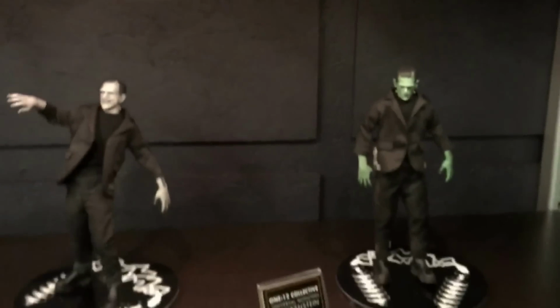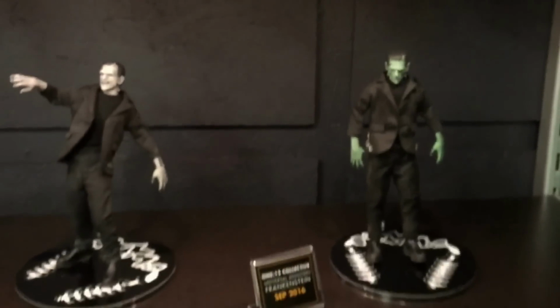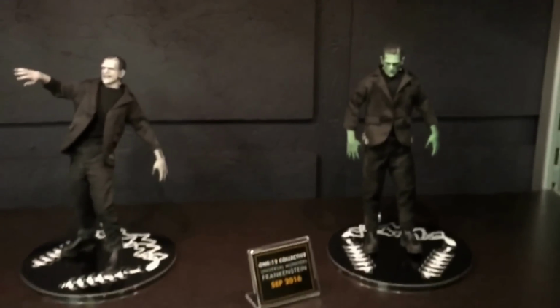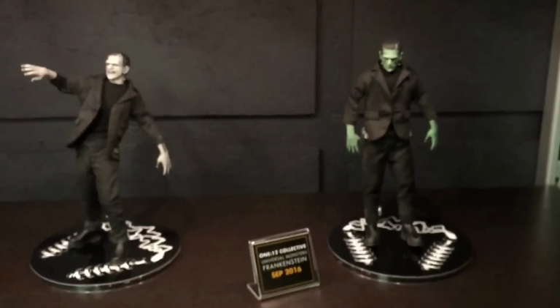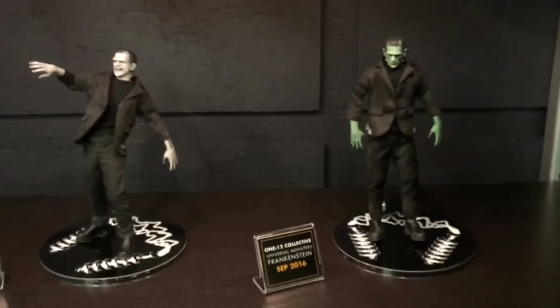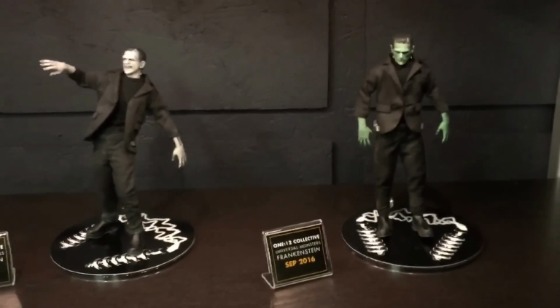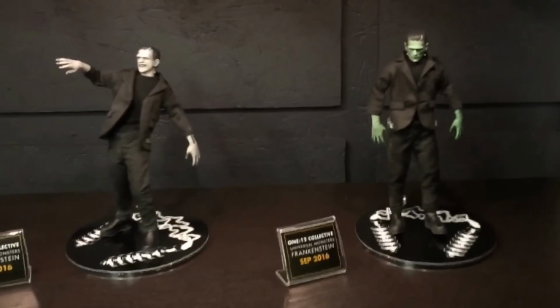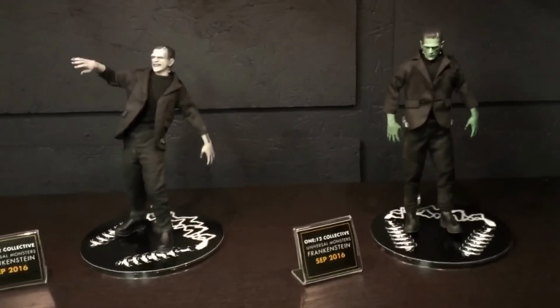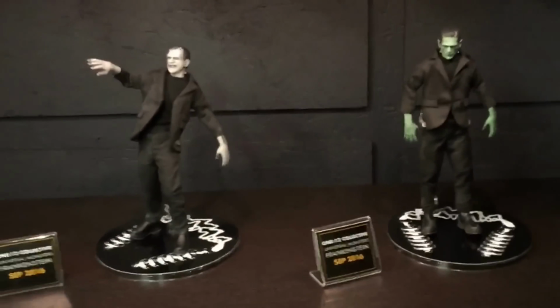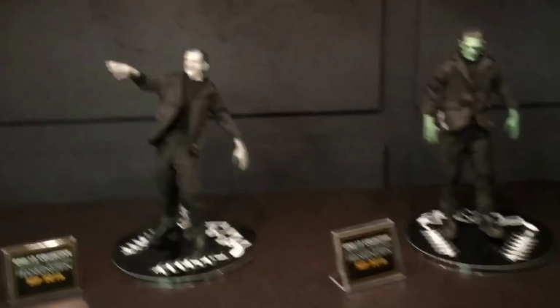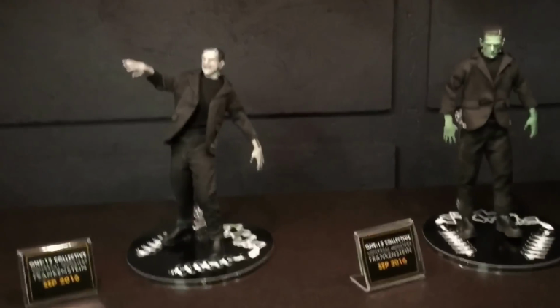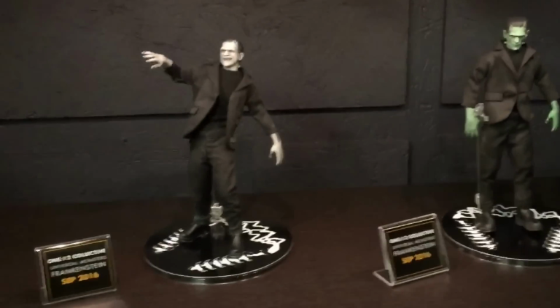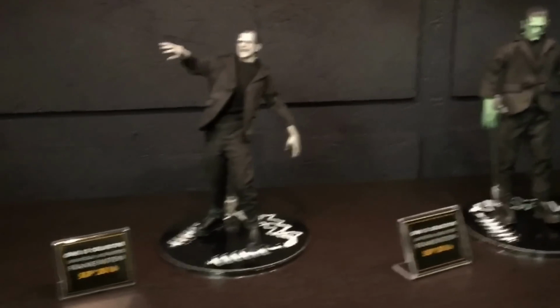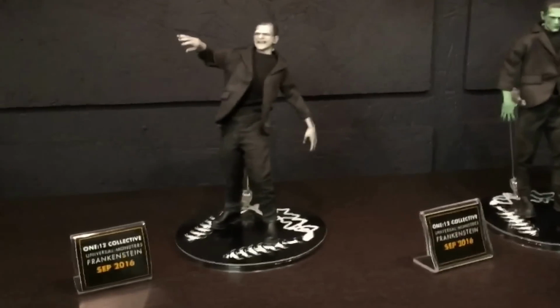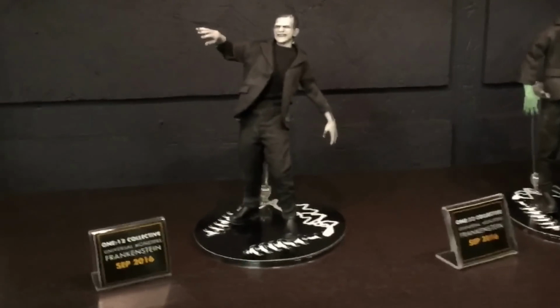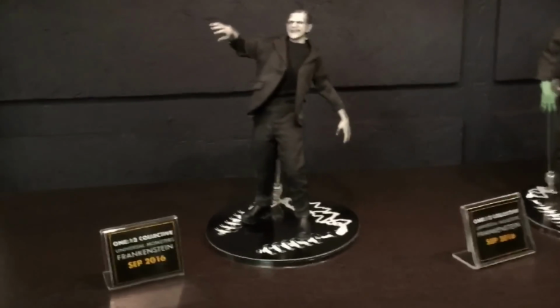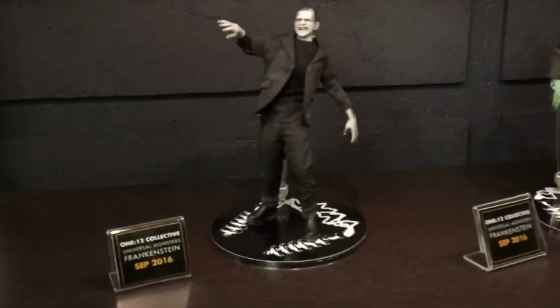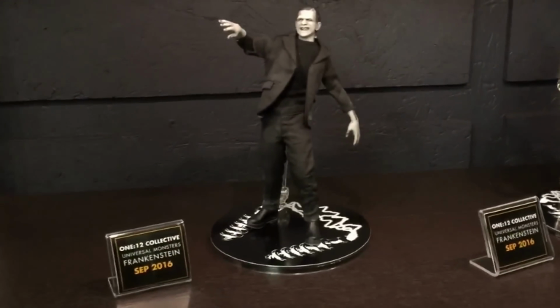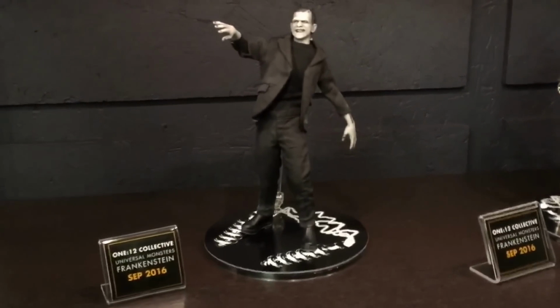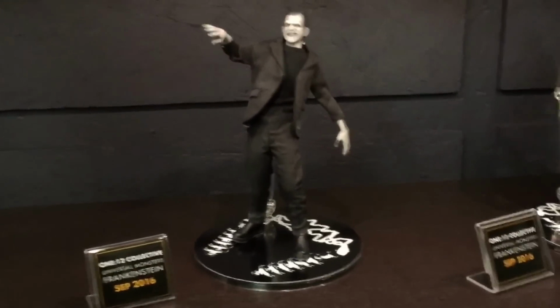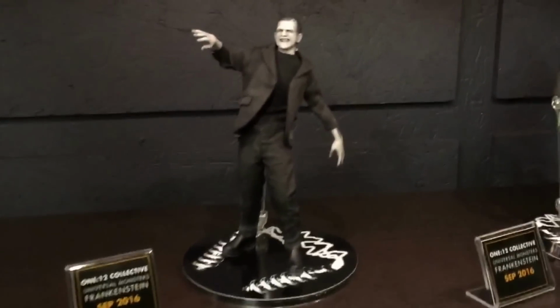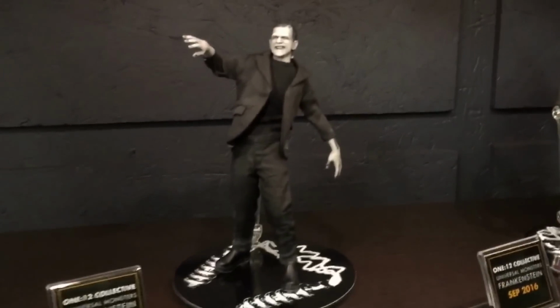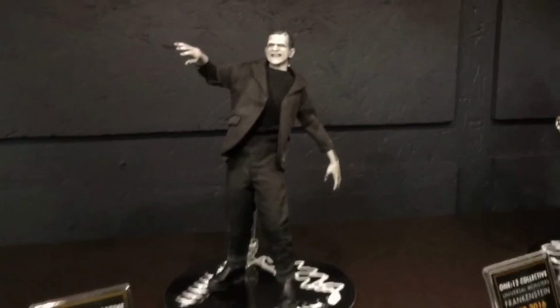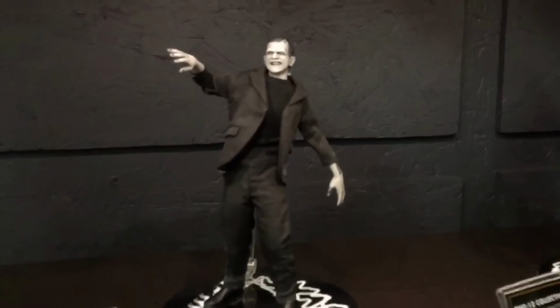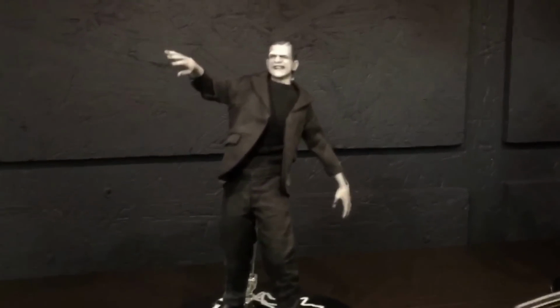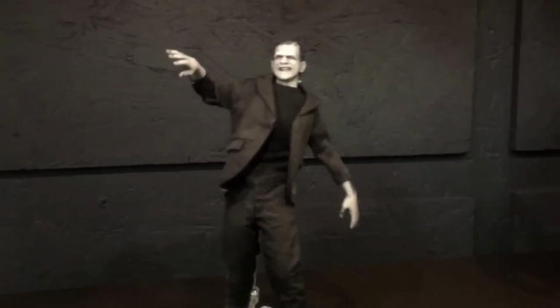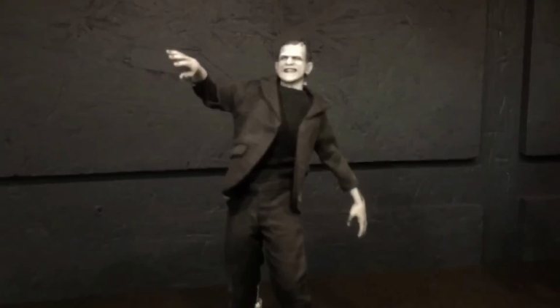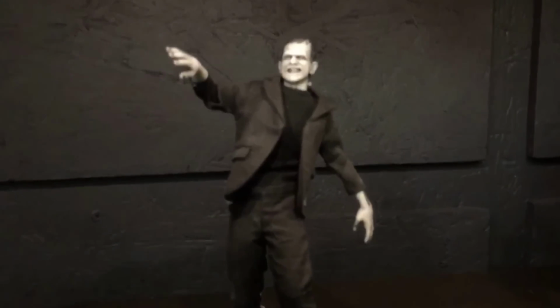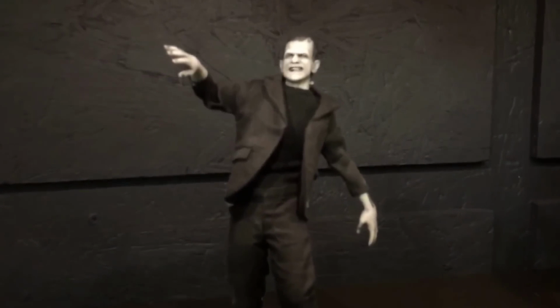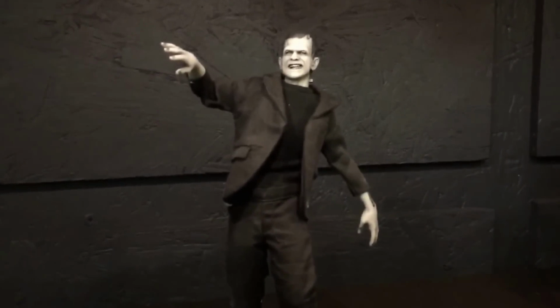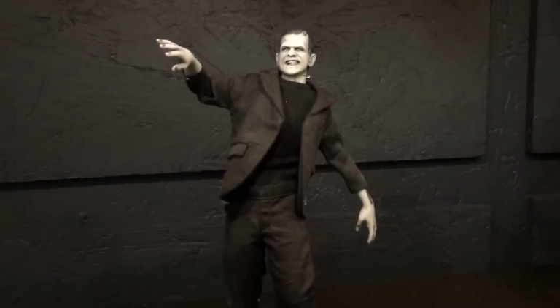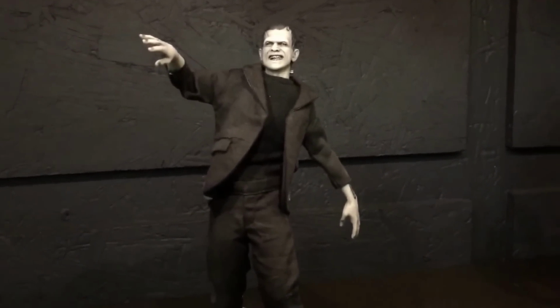We've also got Universal Monsters. What you're seeing here is a black-and-white Frankenstein as well as a colored version of Frankenstein — again, fully articulated, cloth clothing across the board.